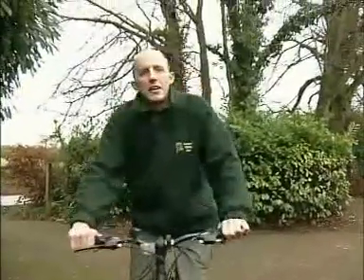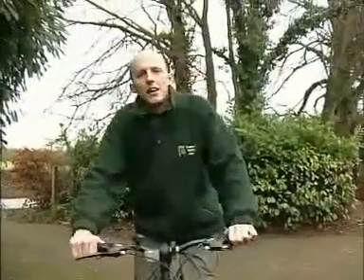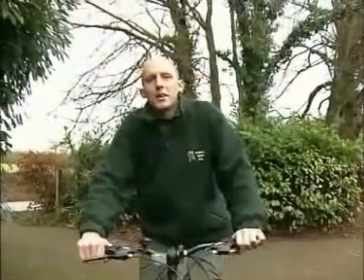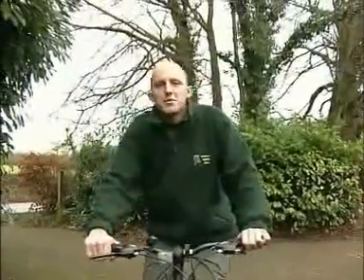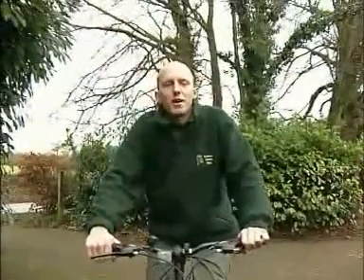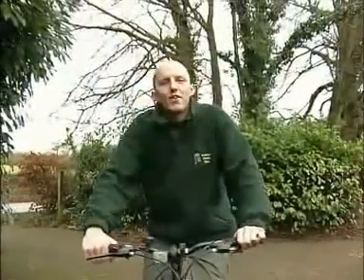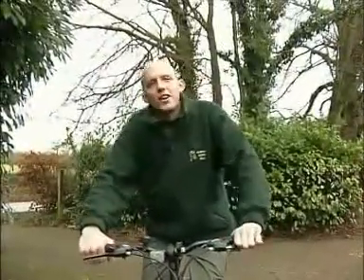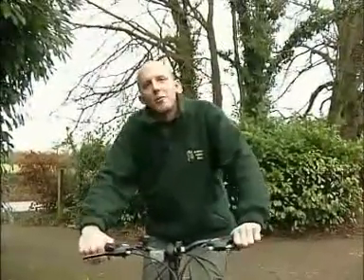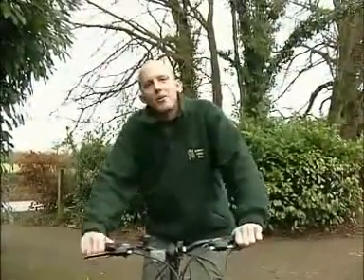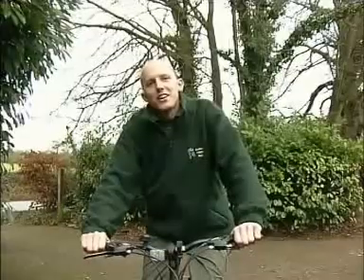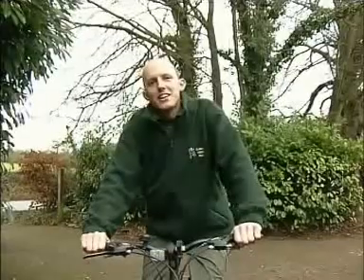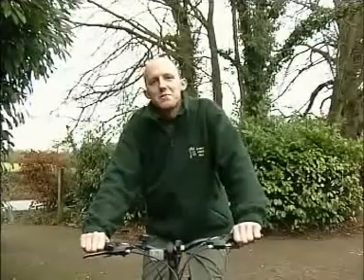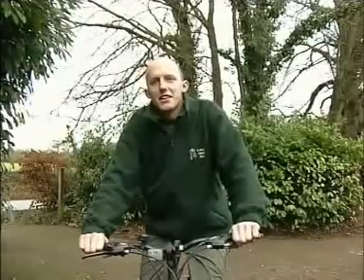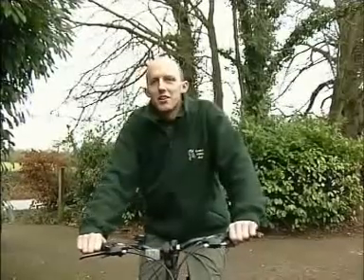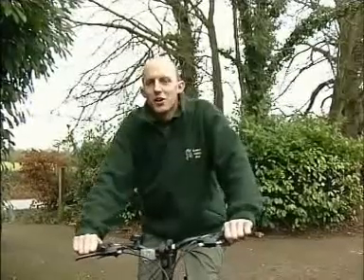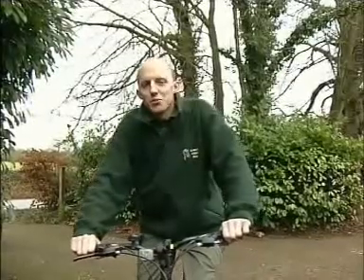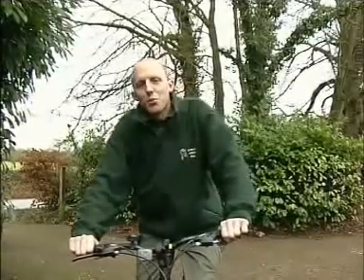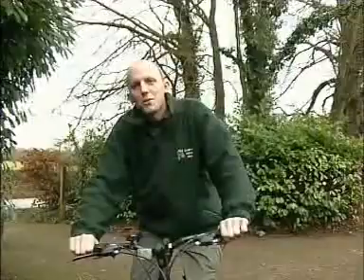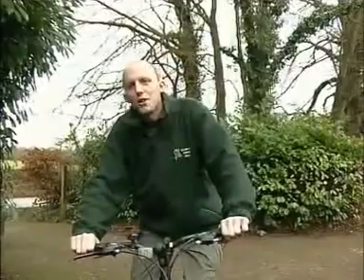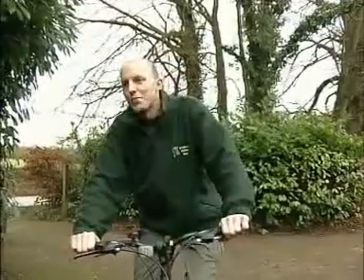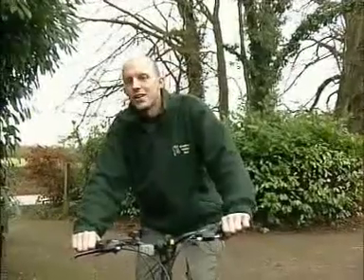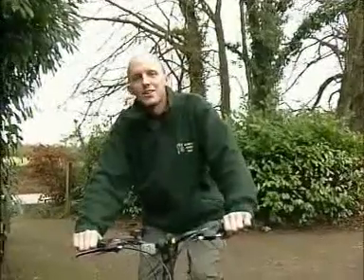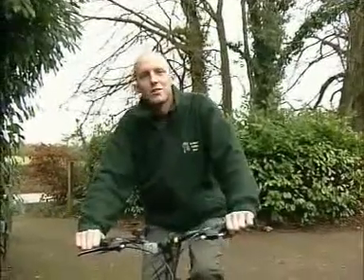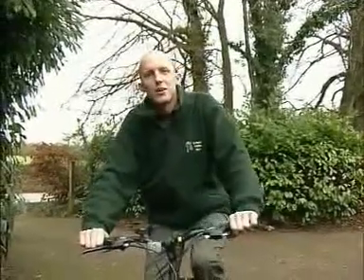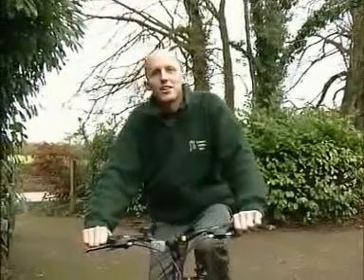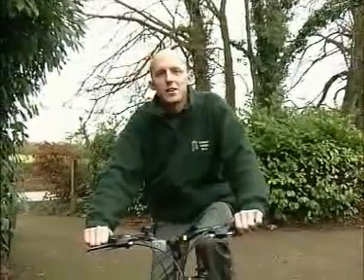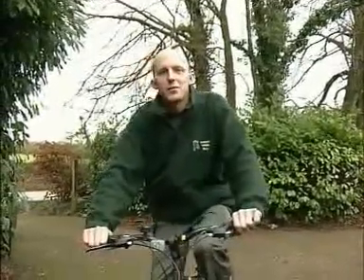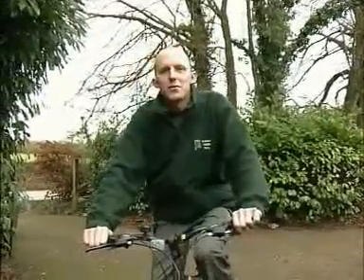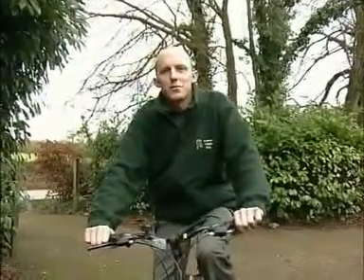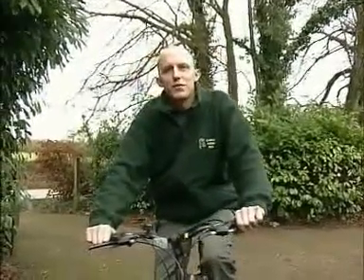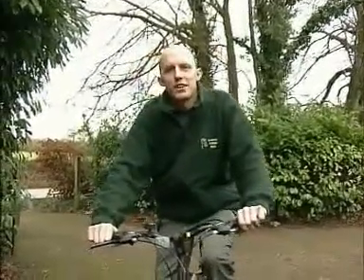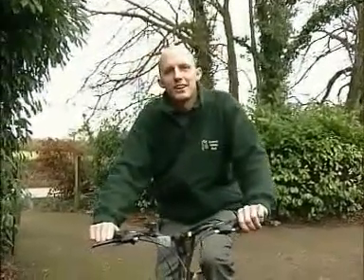Hi, my name is Mark Verkoe. I'm one of the keepers here at the Cotswold Wildlife Park and I thought you might like to come around with me for the day.